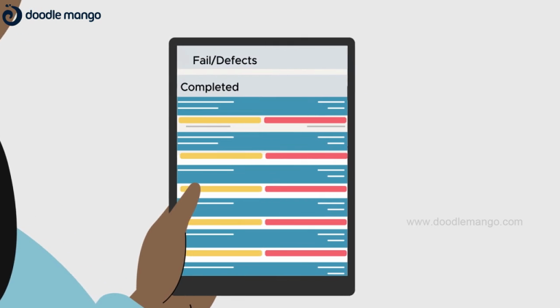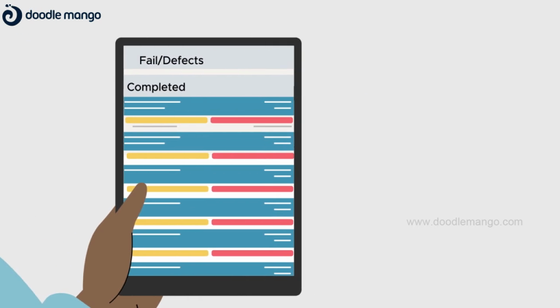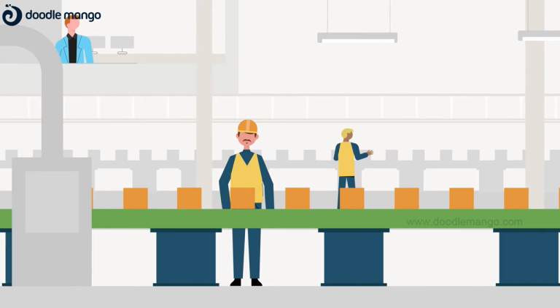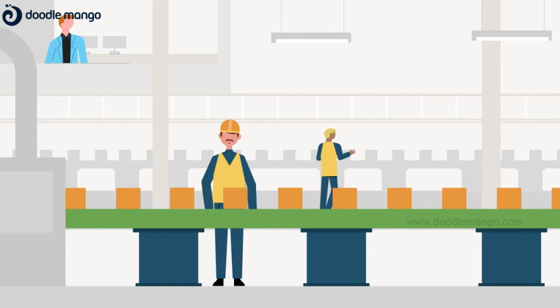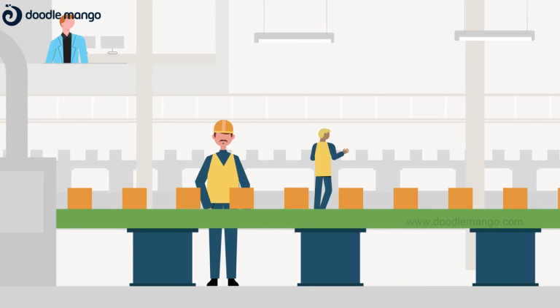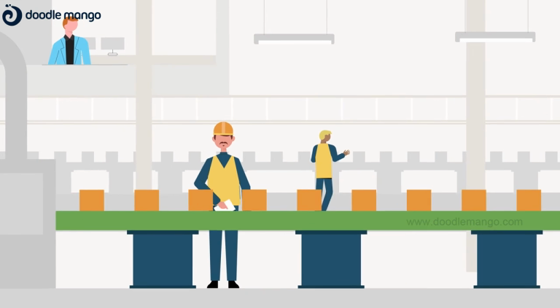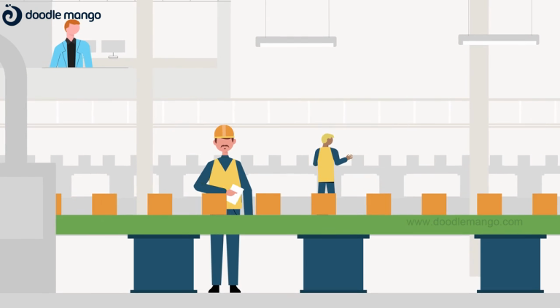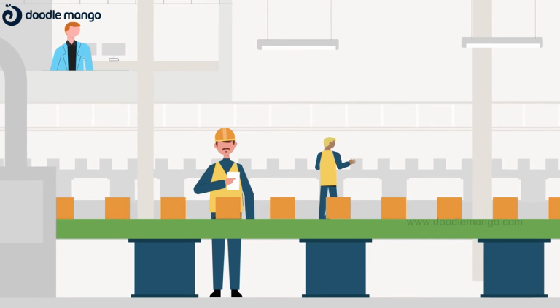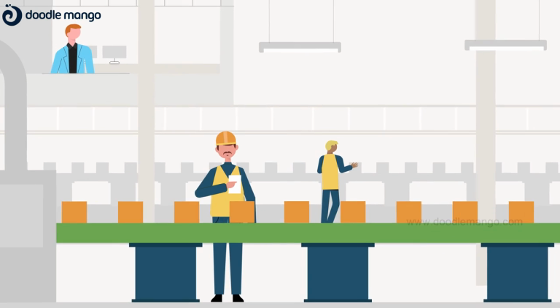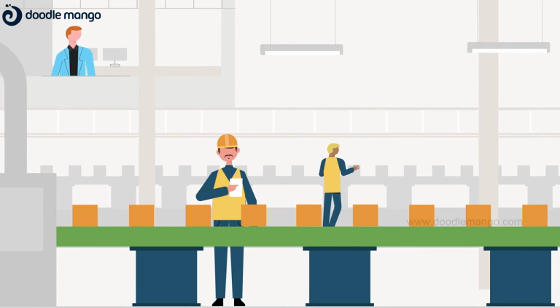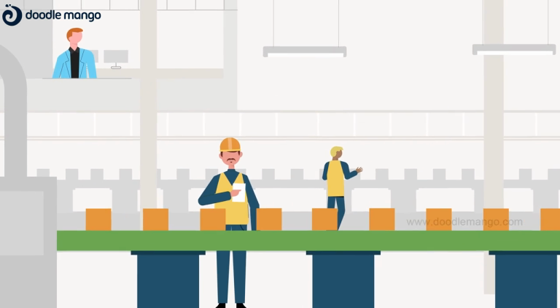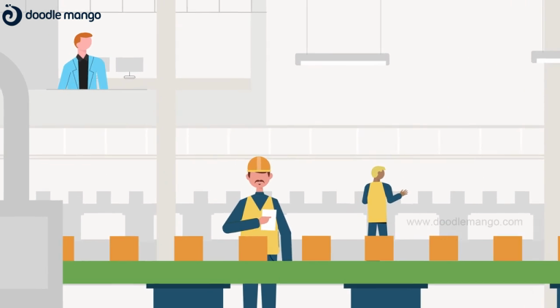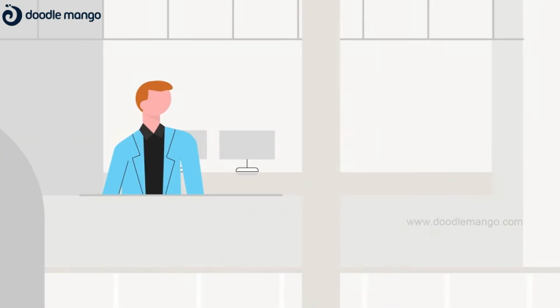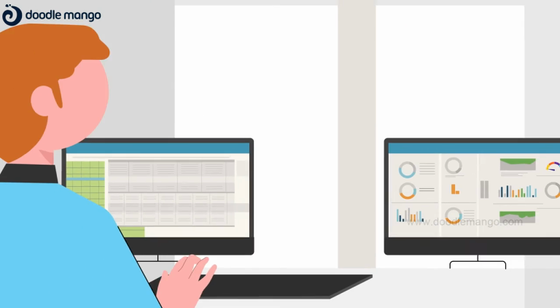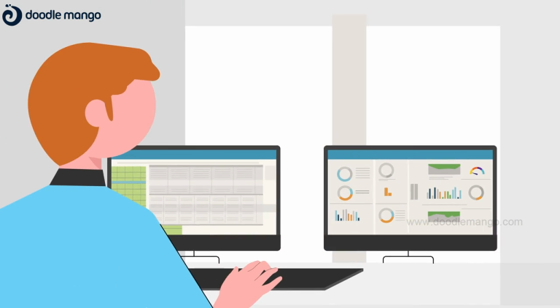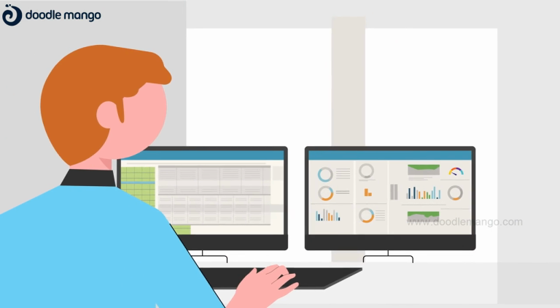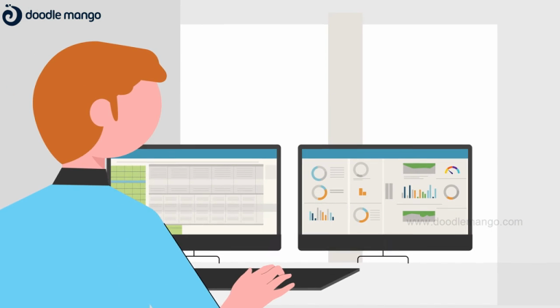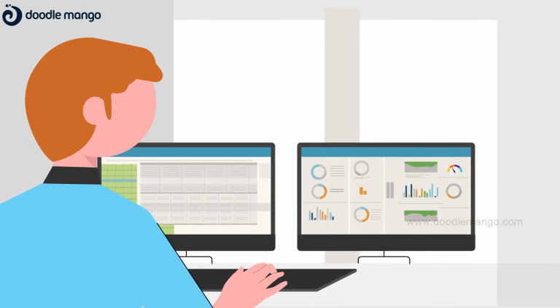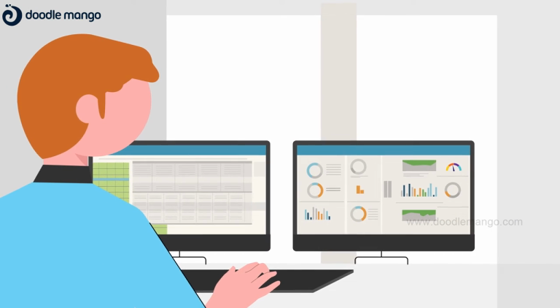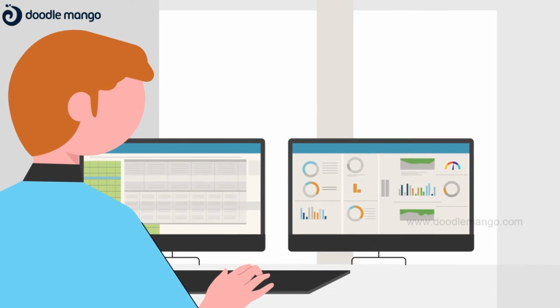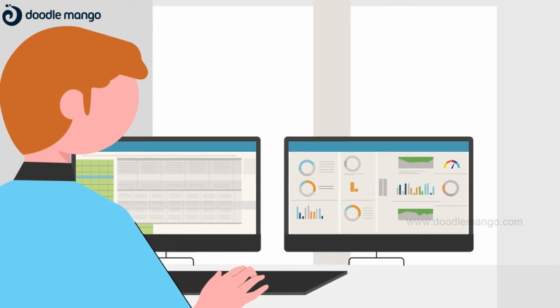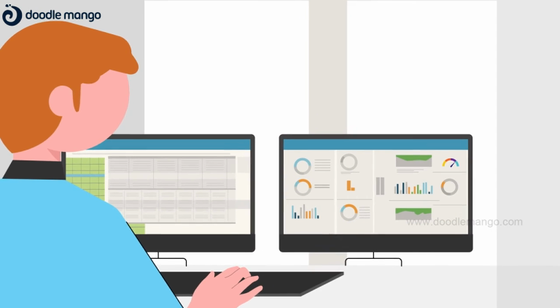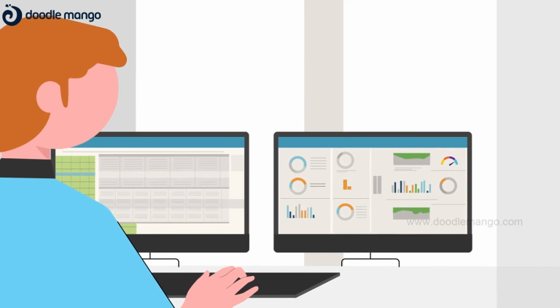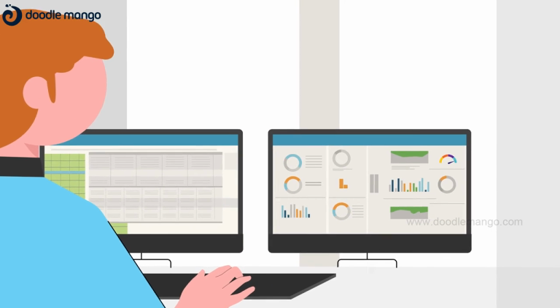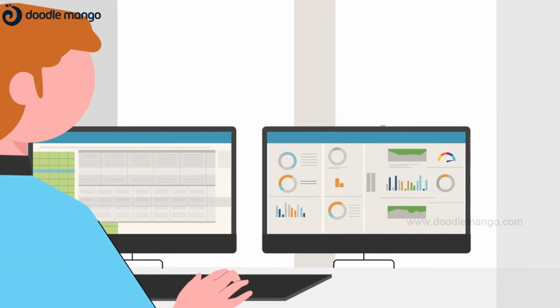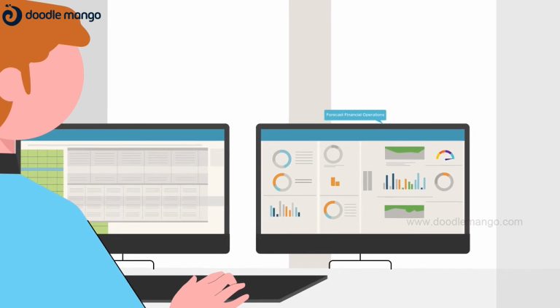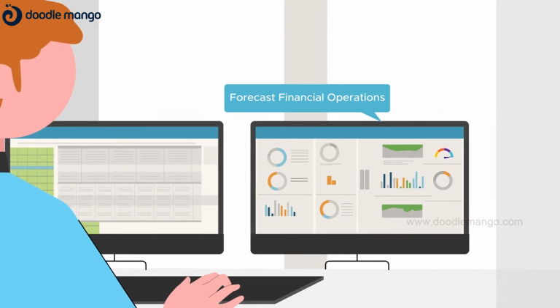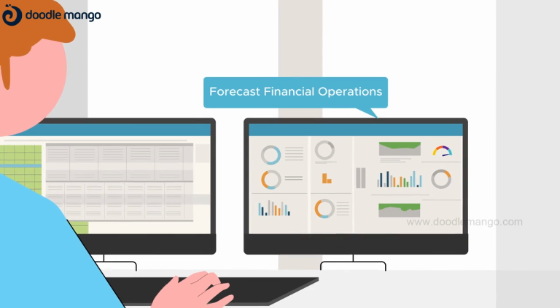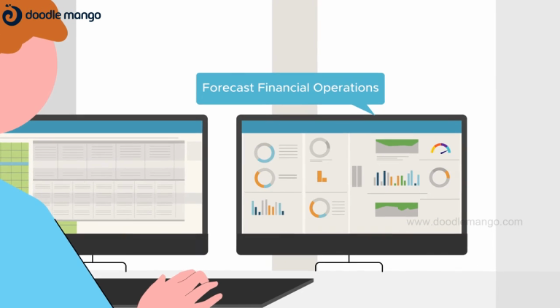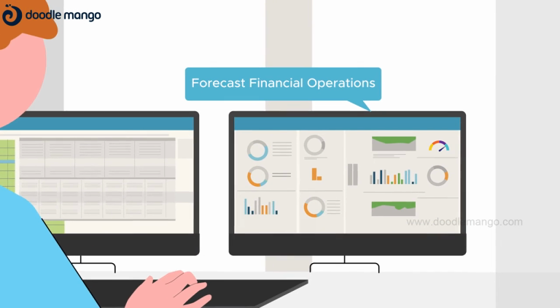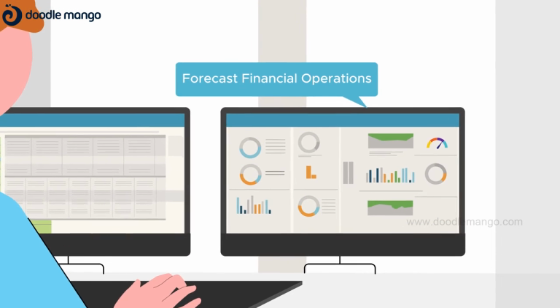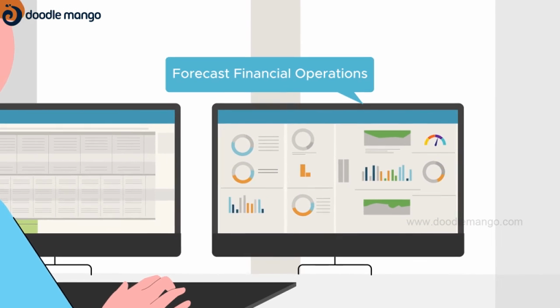Seeing the big picture with Exult, a GM reviews KPIs and OEE to plan operations and forecast financial results.